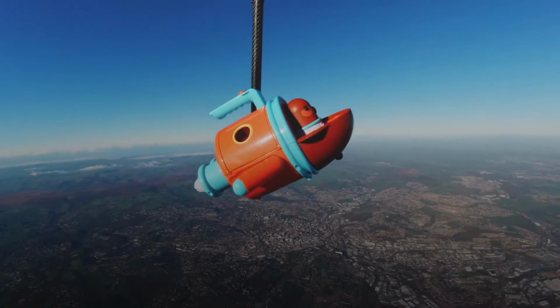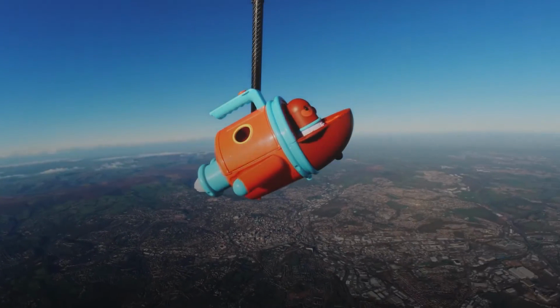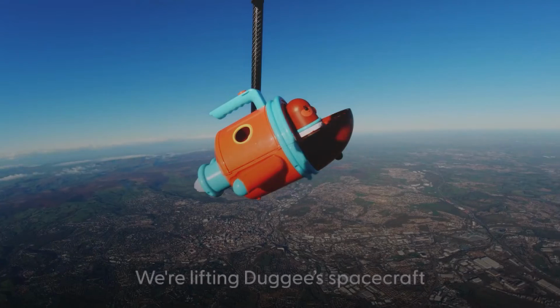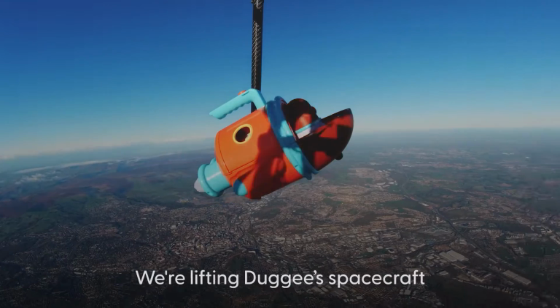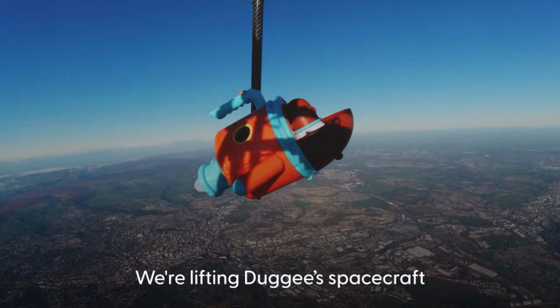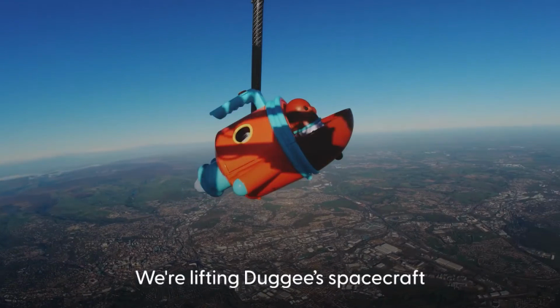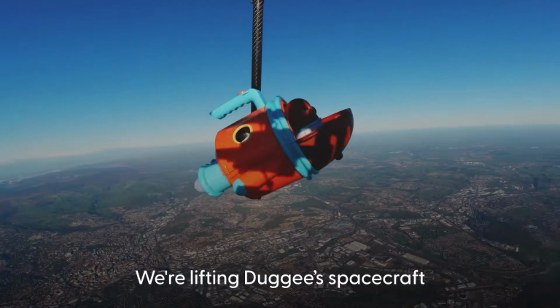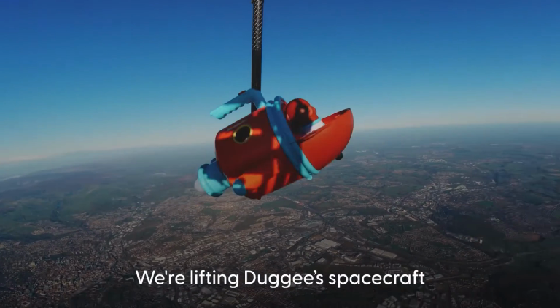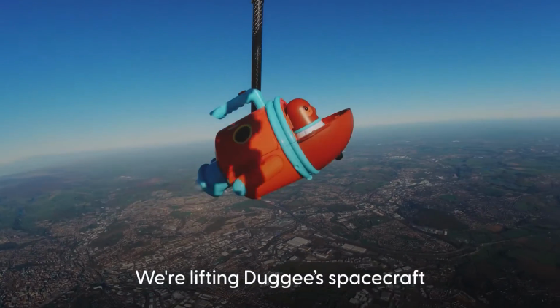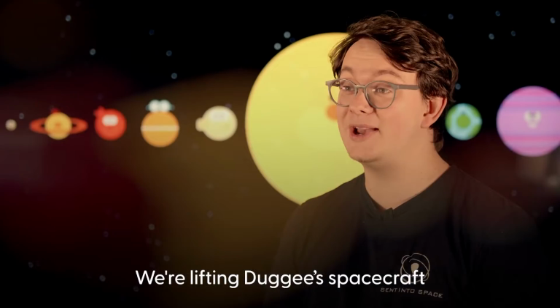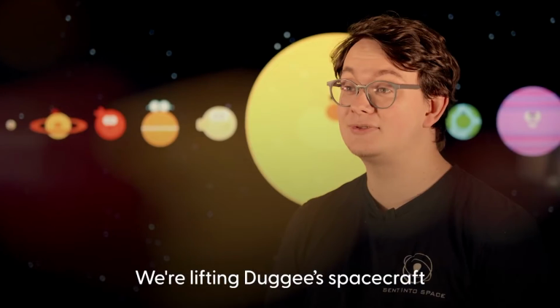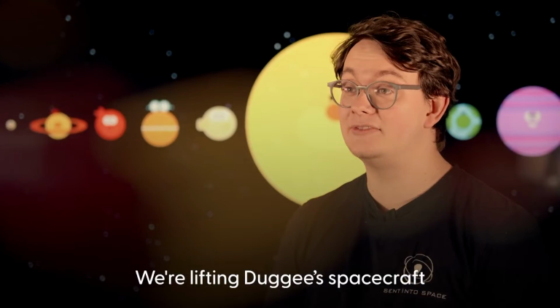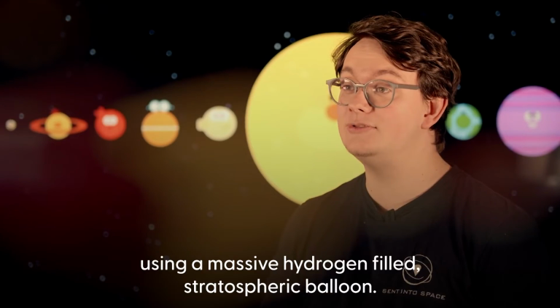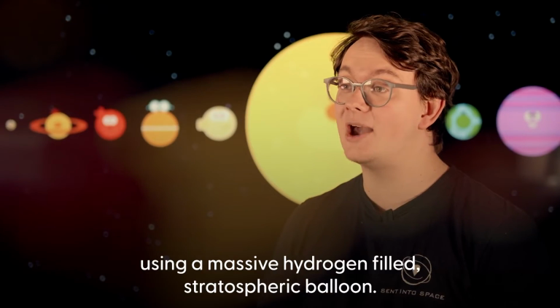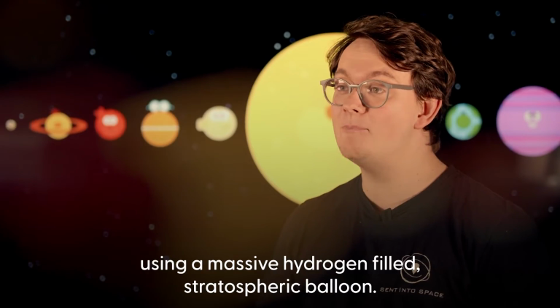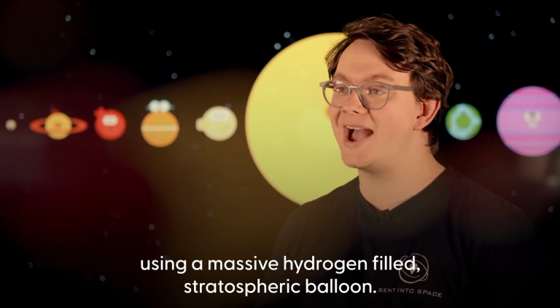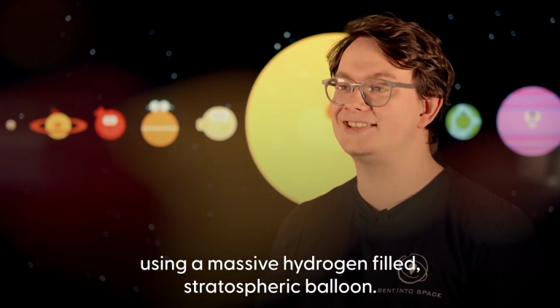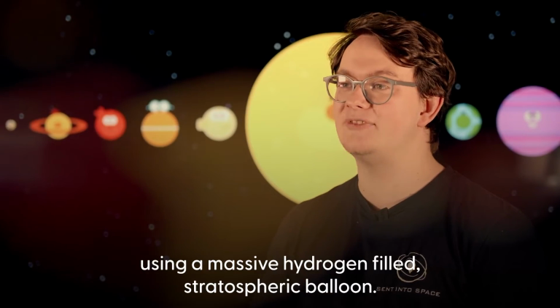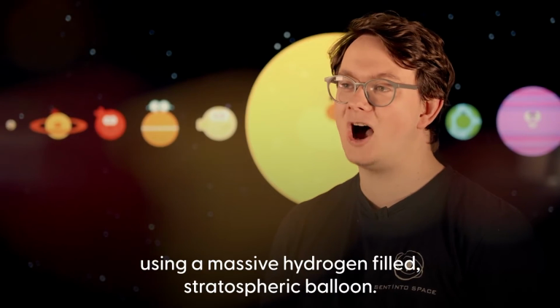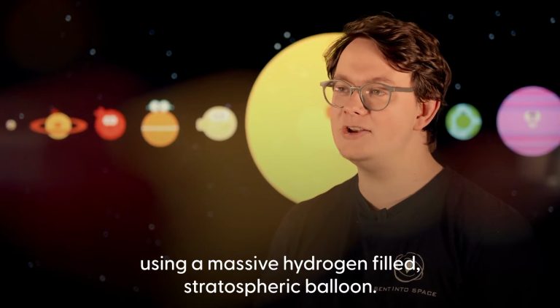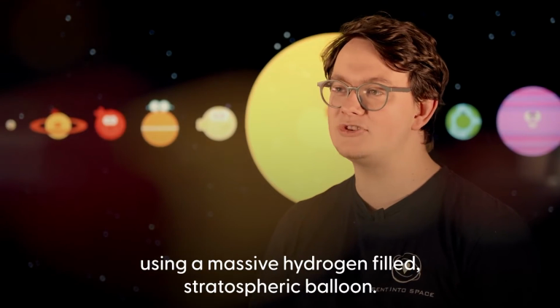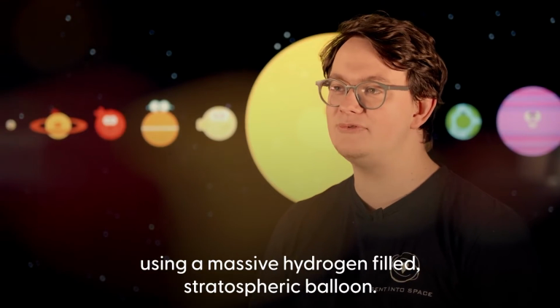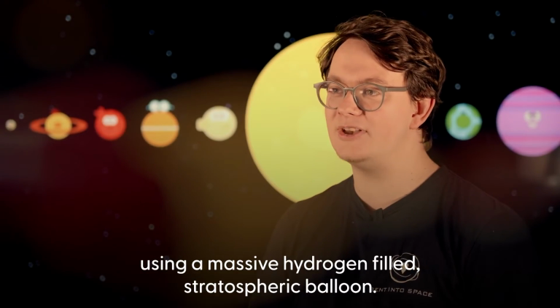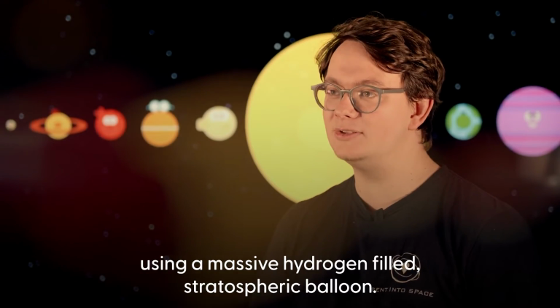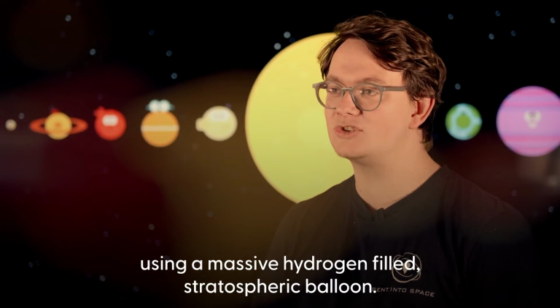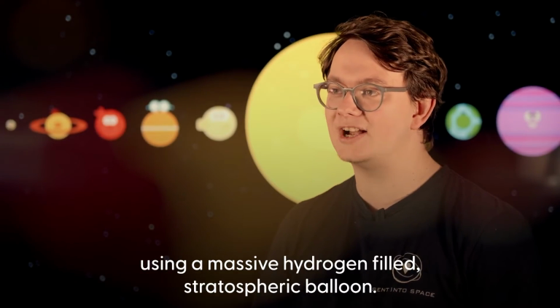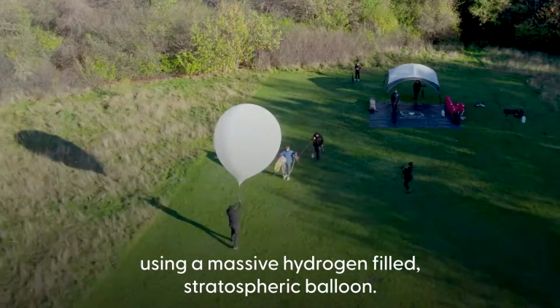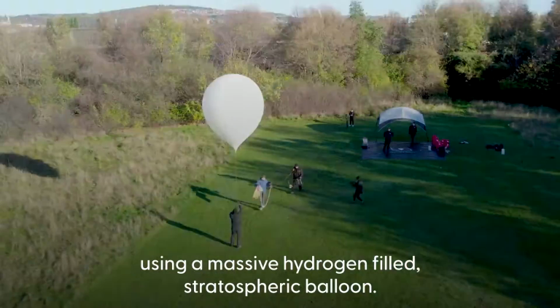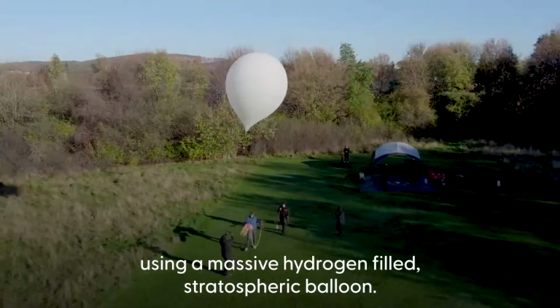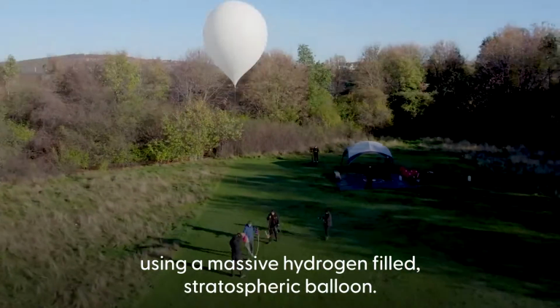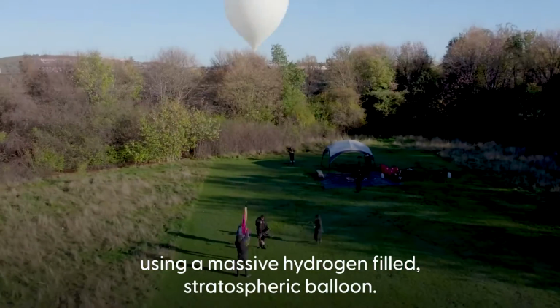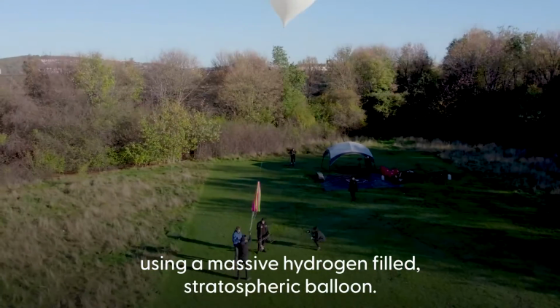We're lifting Dougie's spacecraft using a massive hydrogen-filled stratospheric balloon.